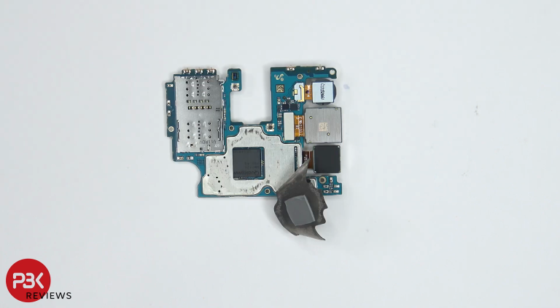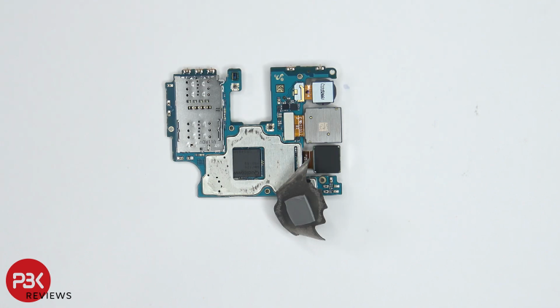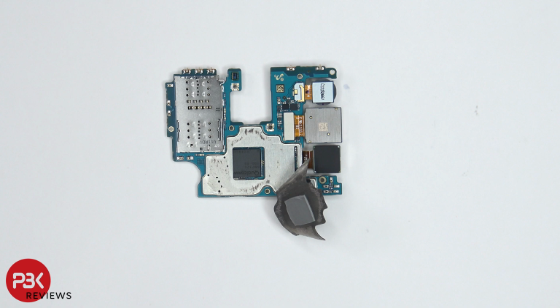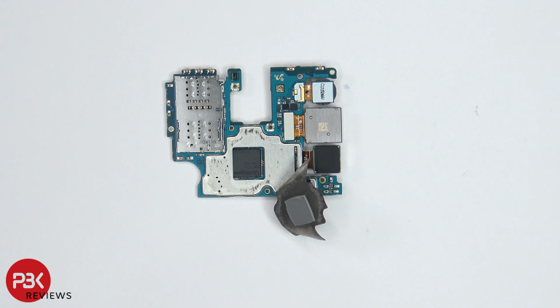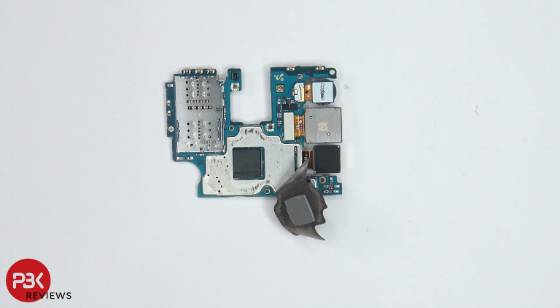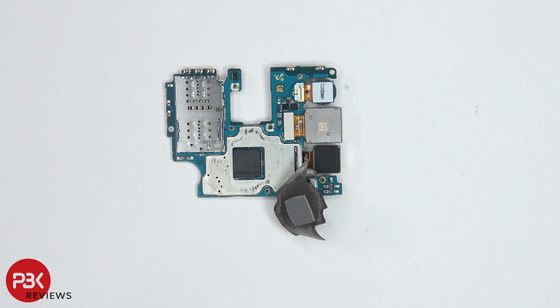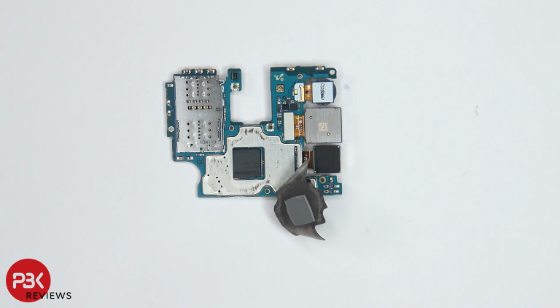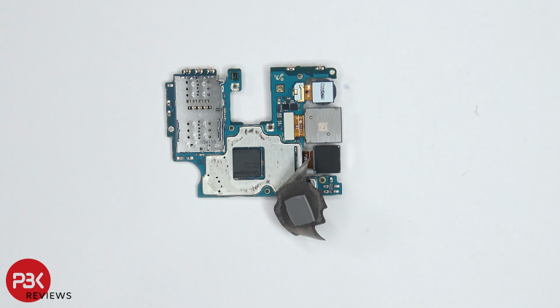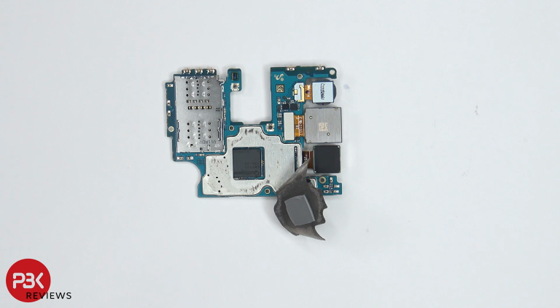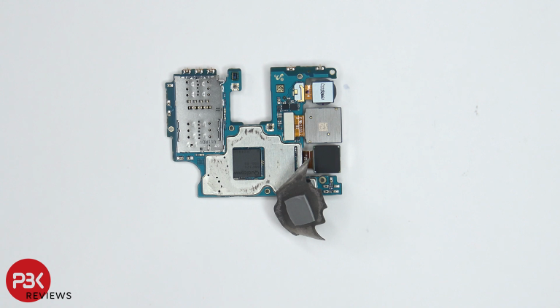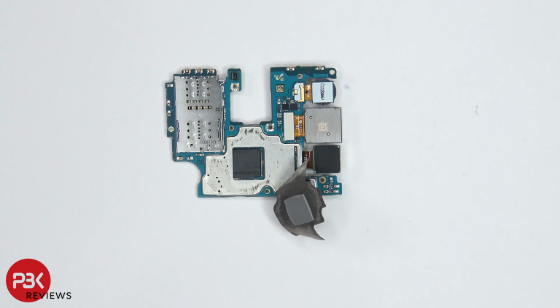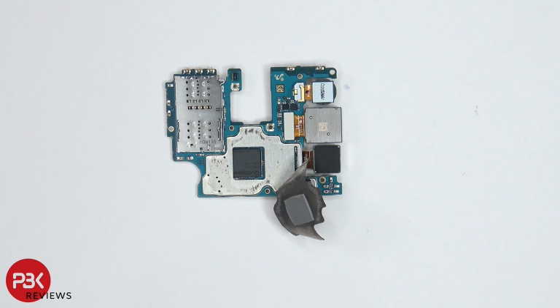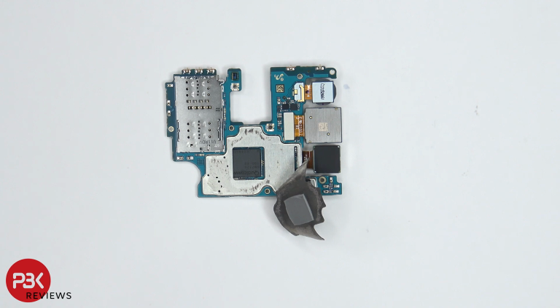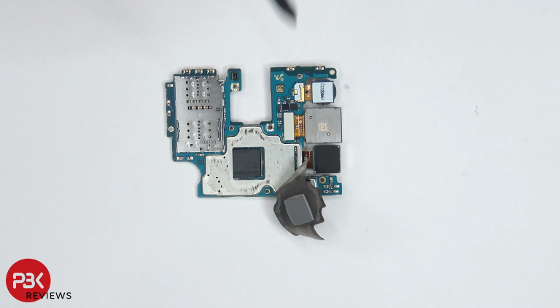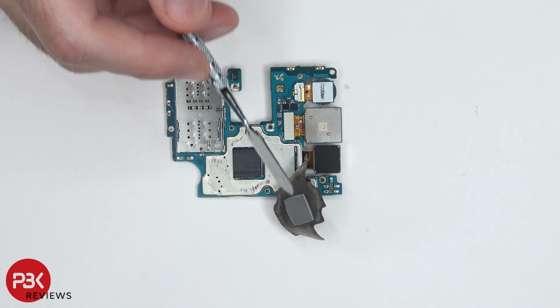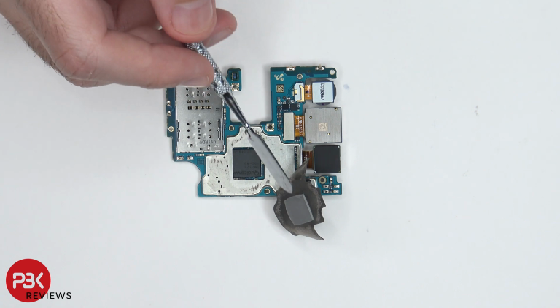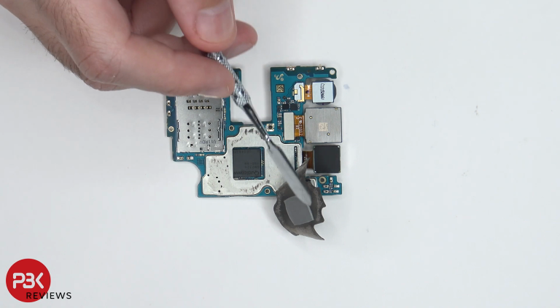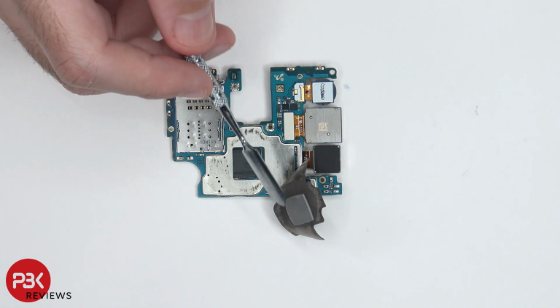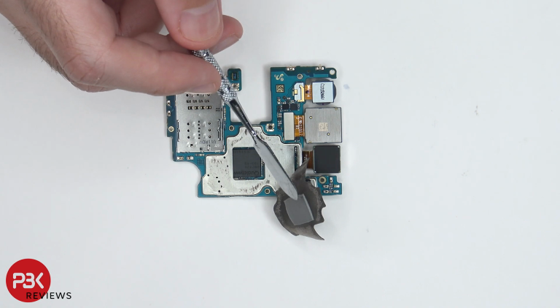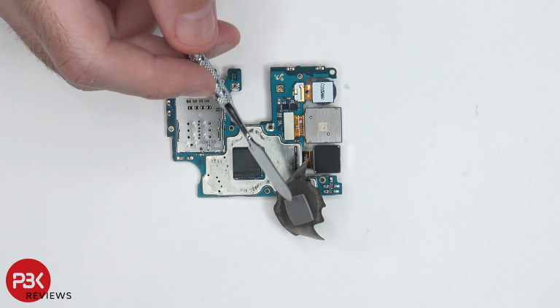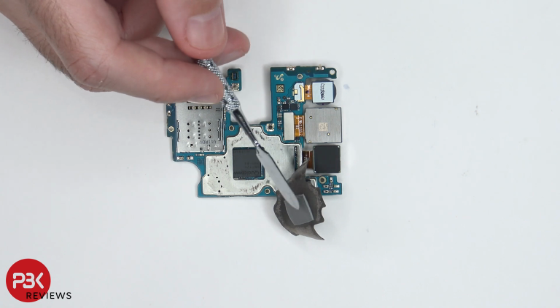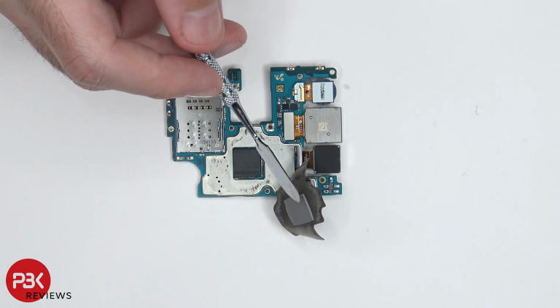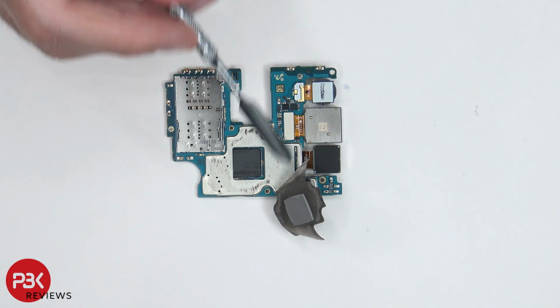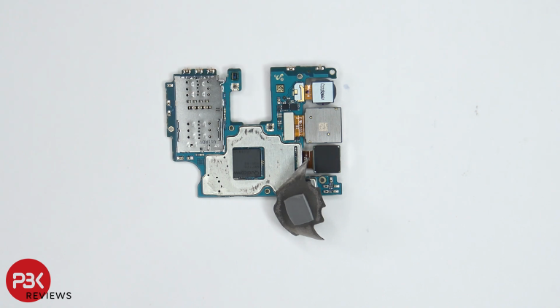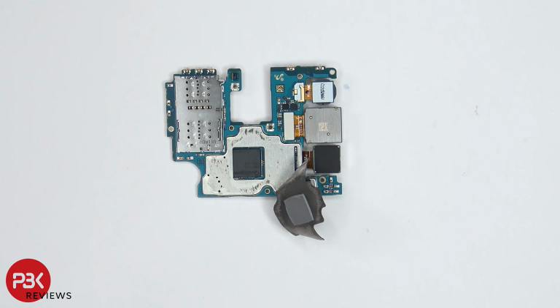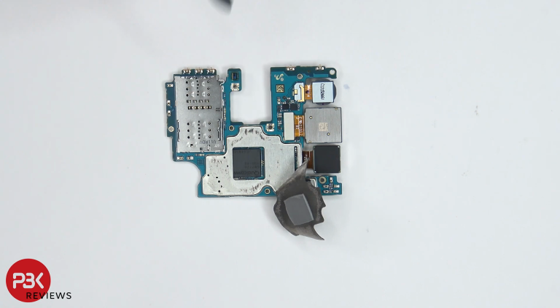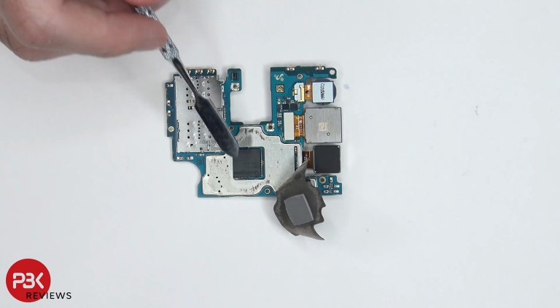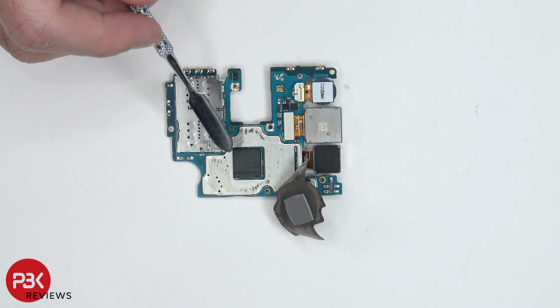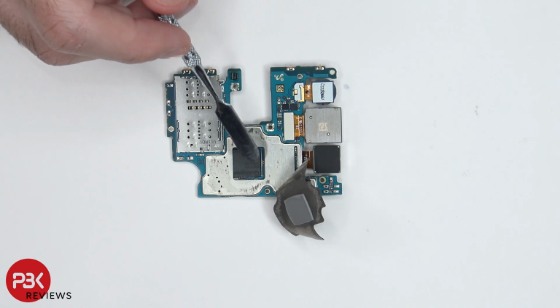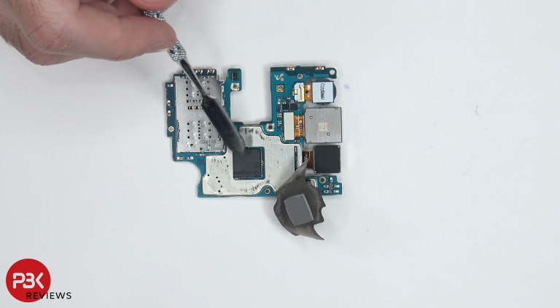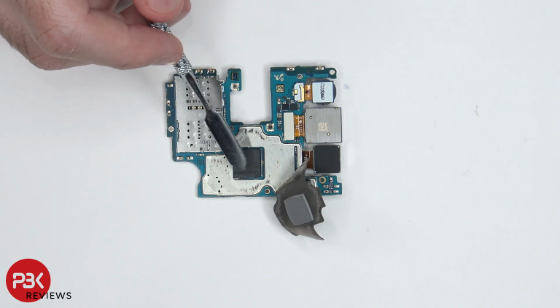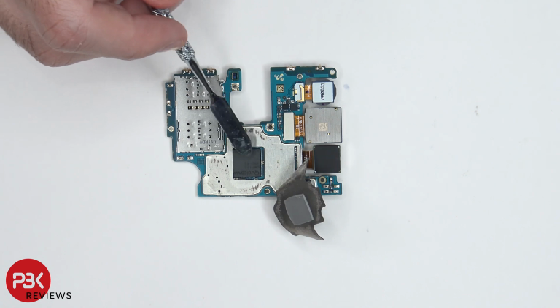Once we peel back the graphite pad, we can see a thermal pad over here, which sits on top of the processor over here.